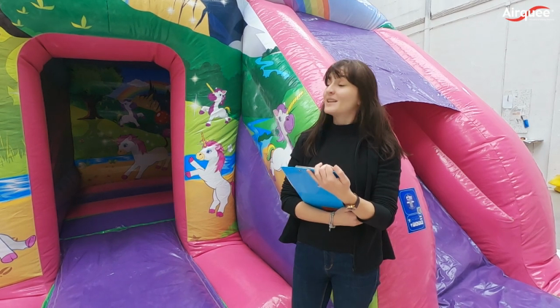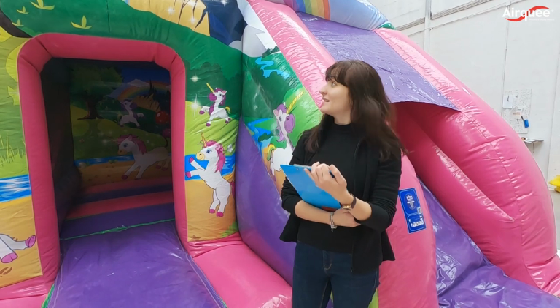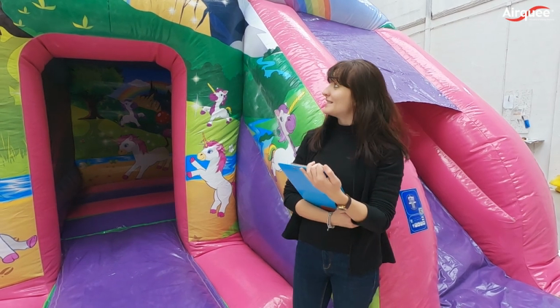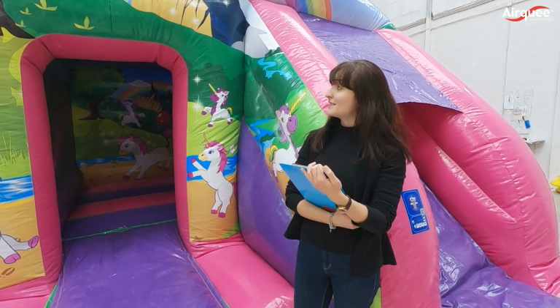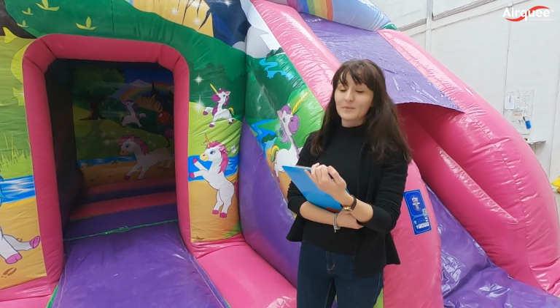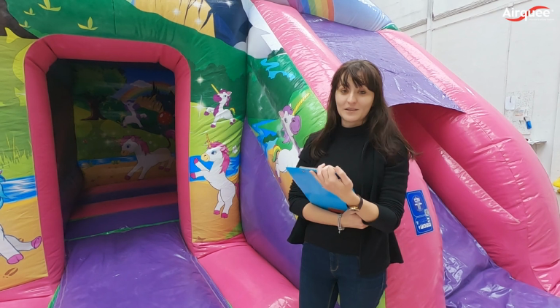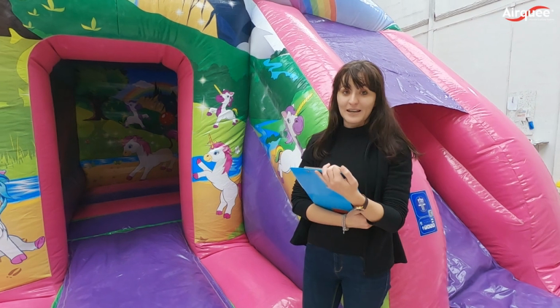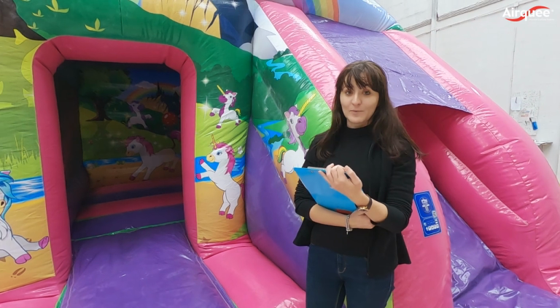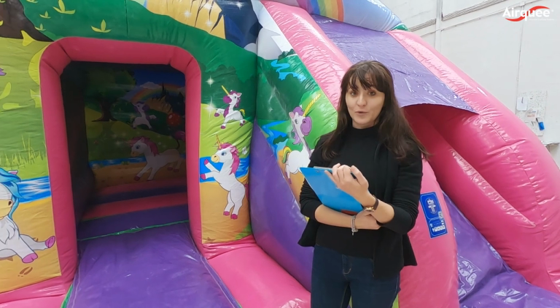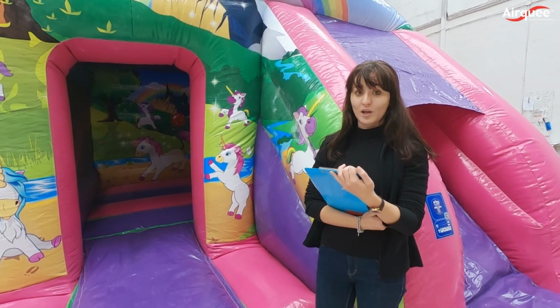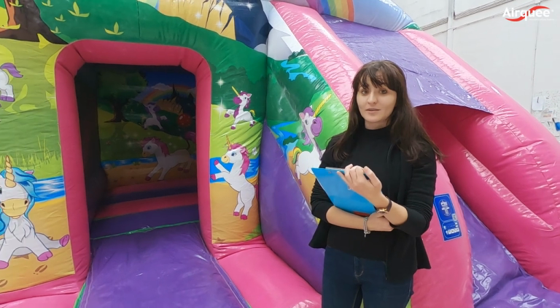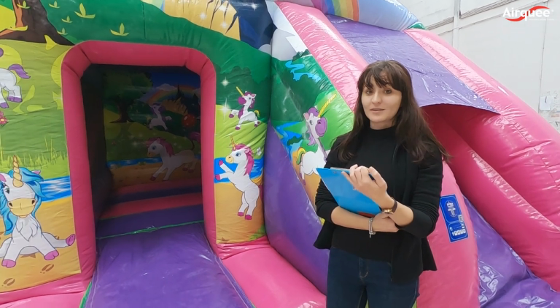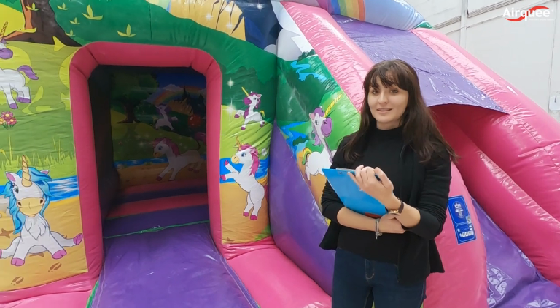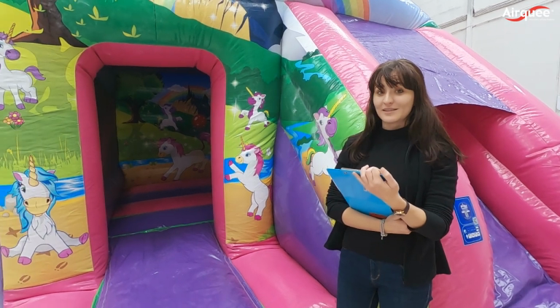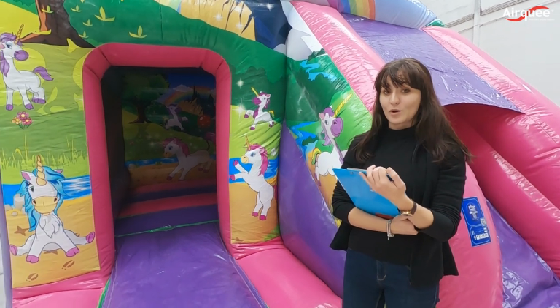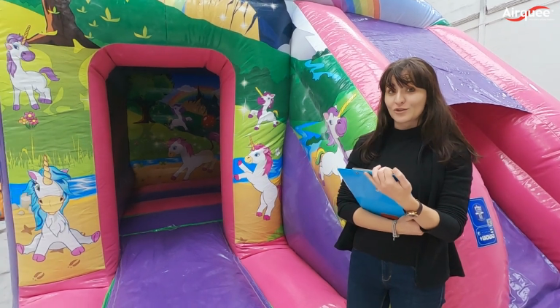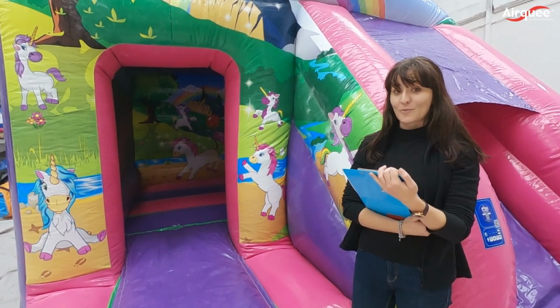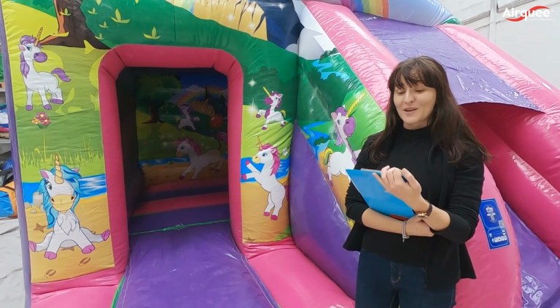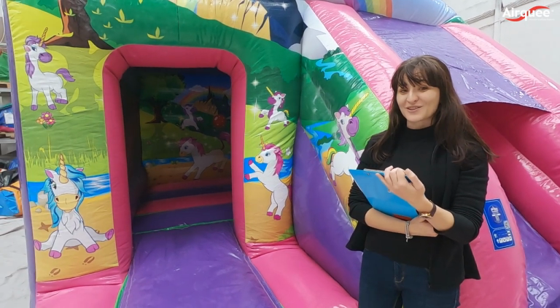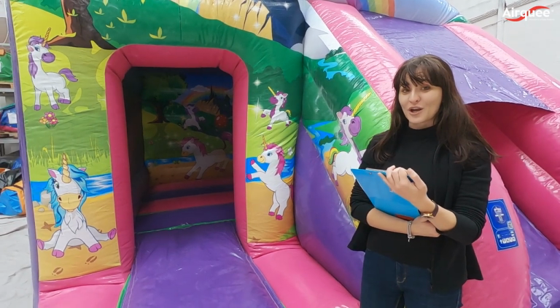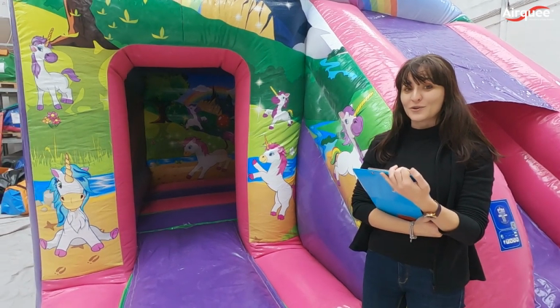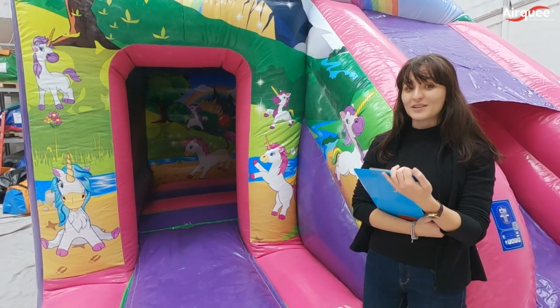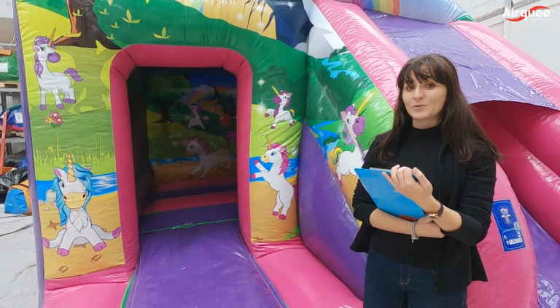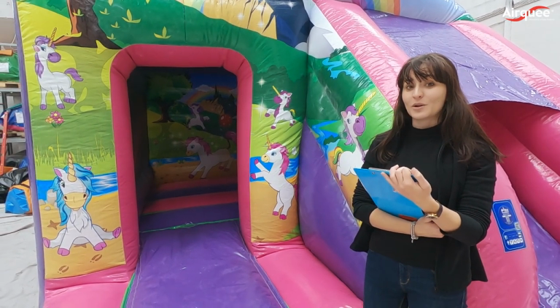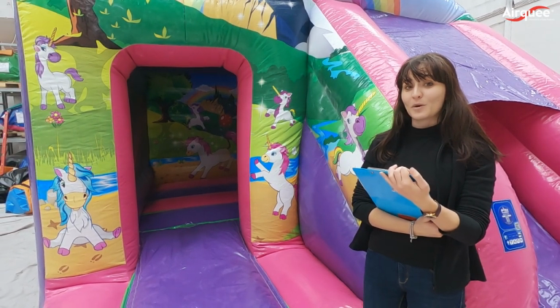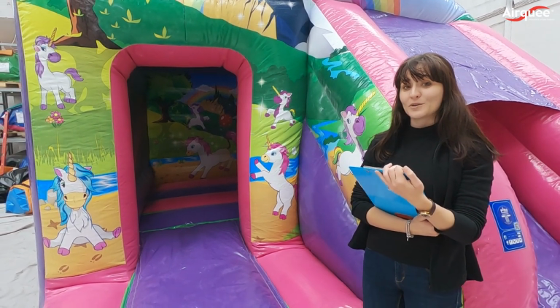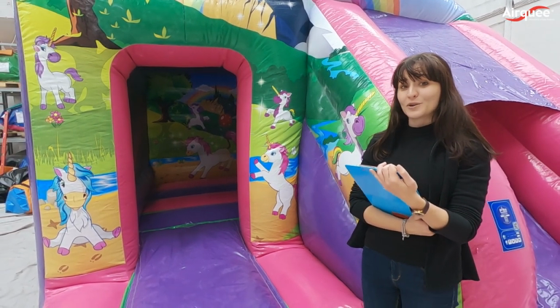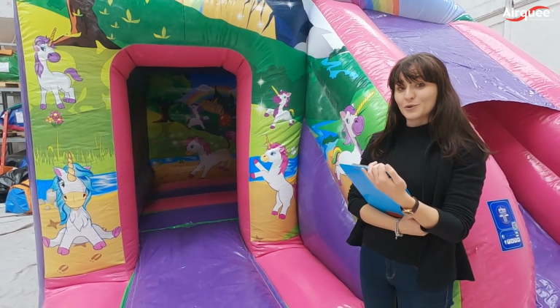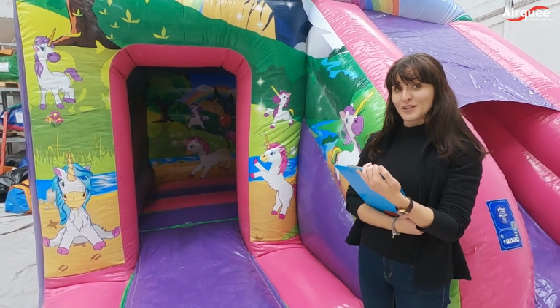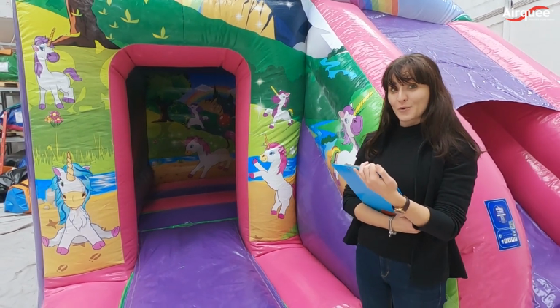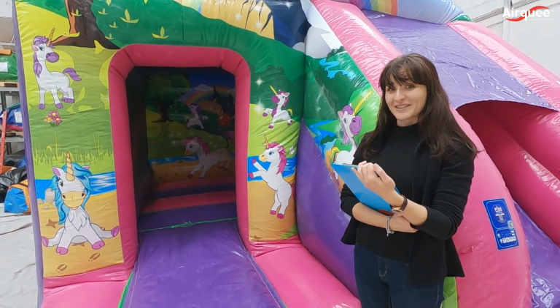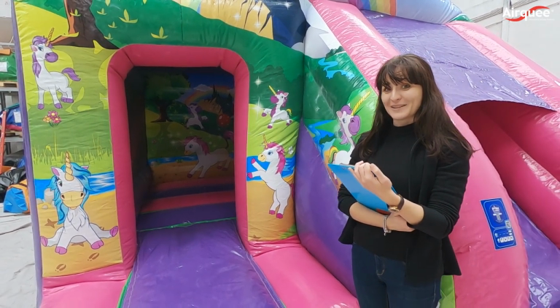This is a typical Elki product. It is the box jump and slide unit with the popular unicorn theme.